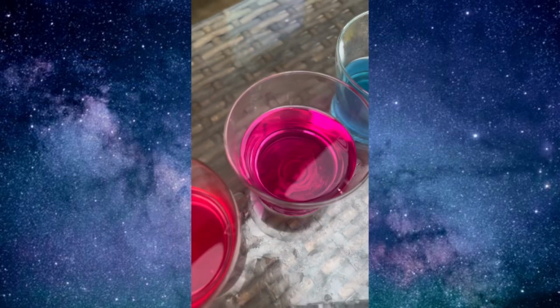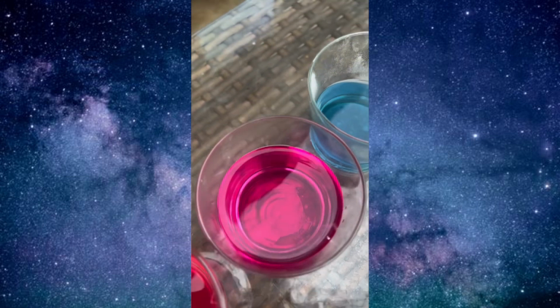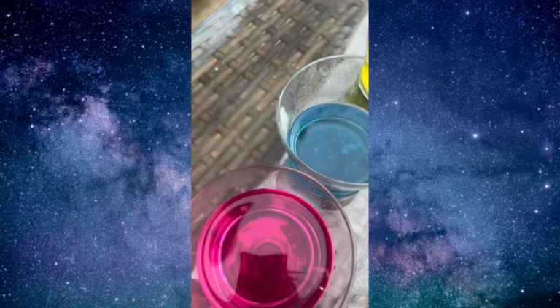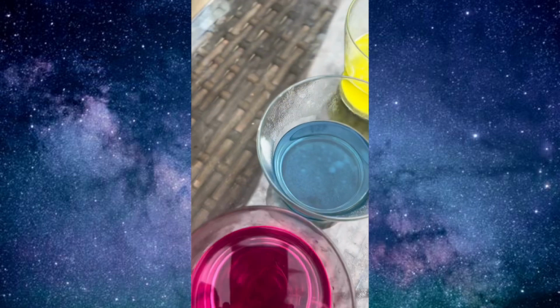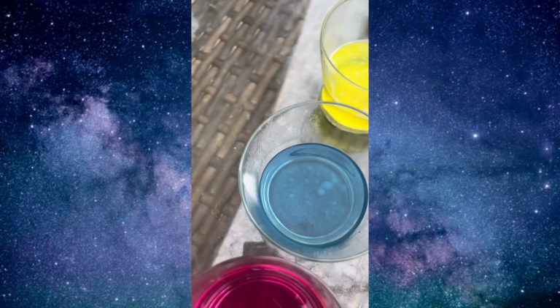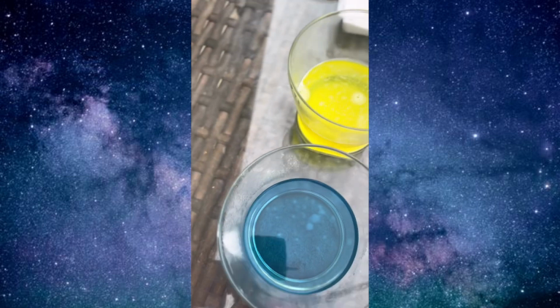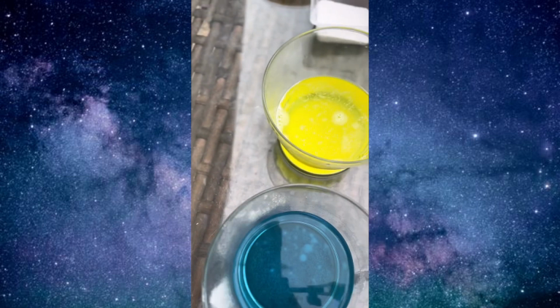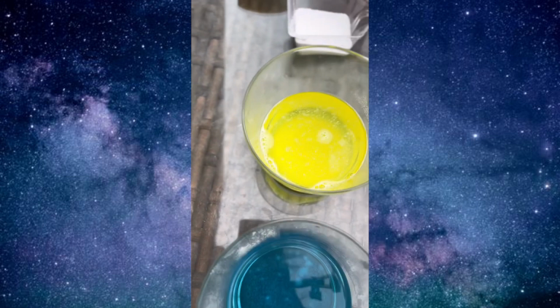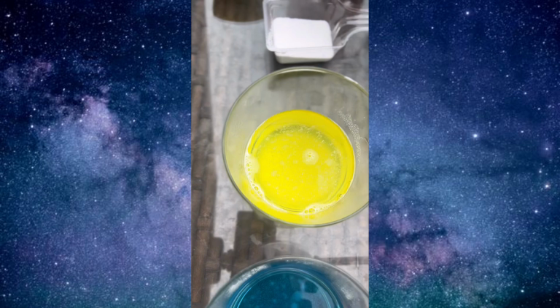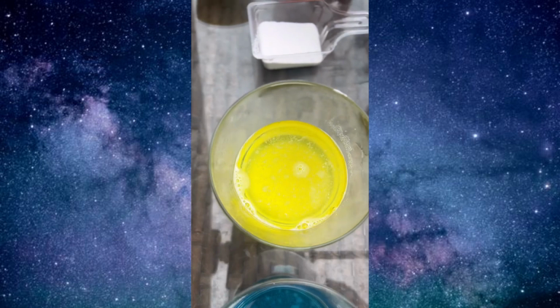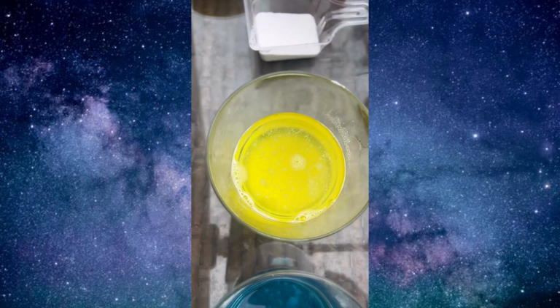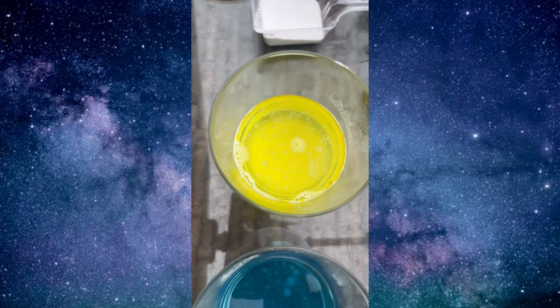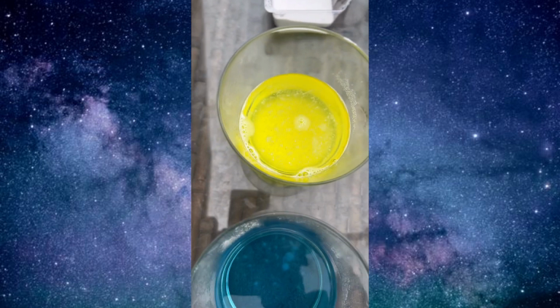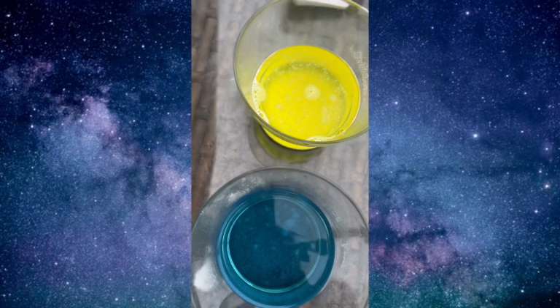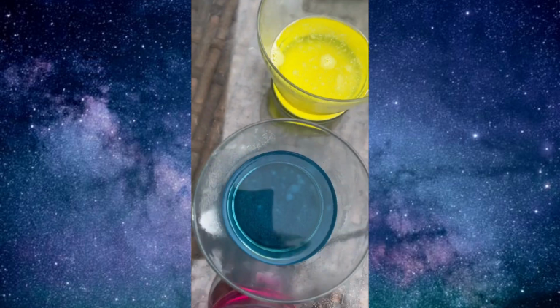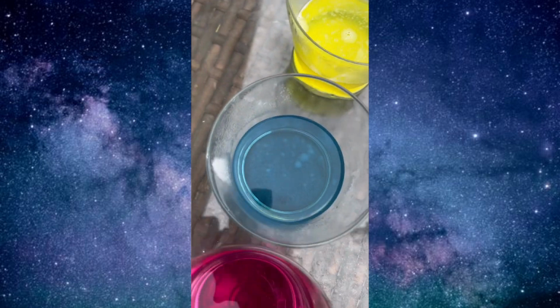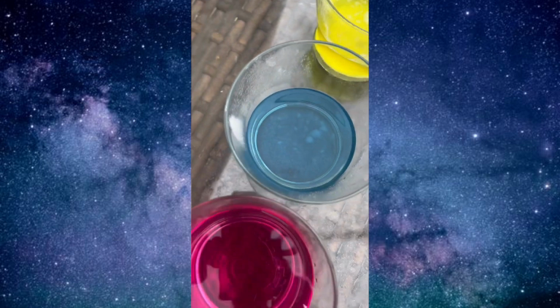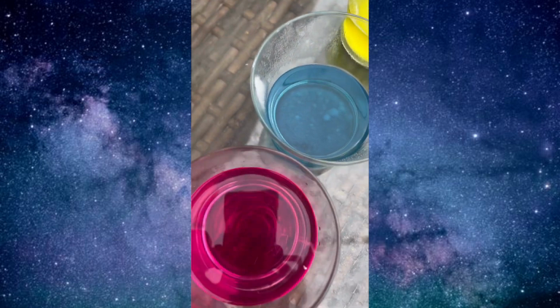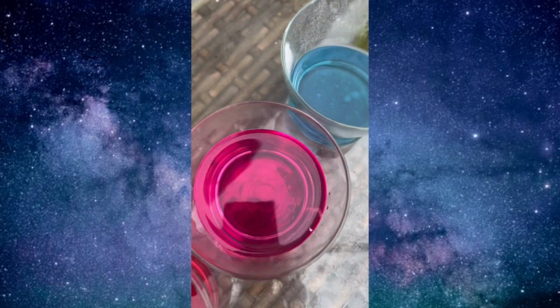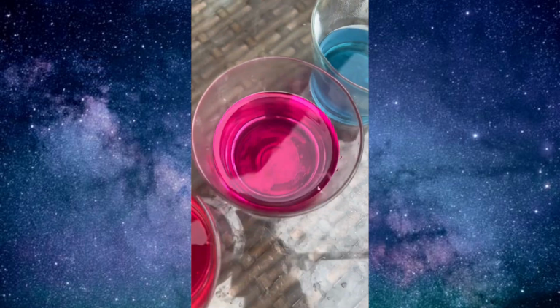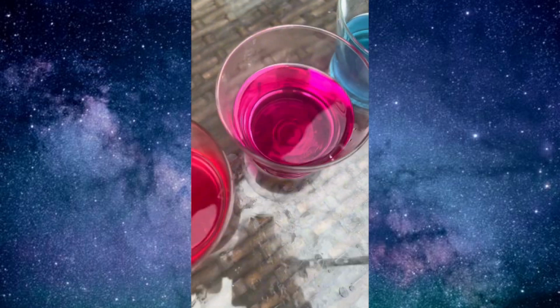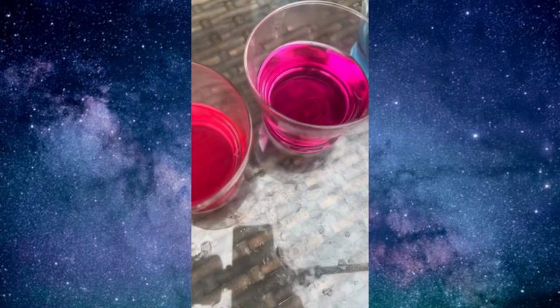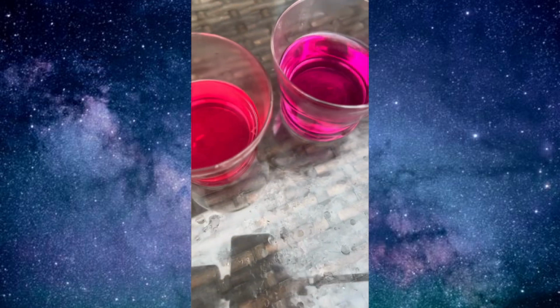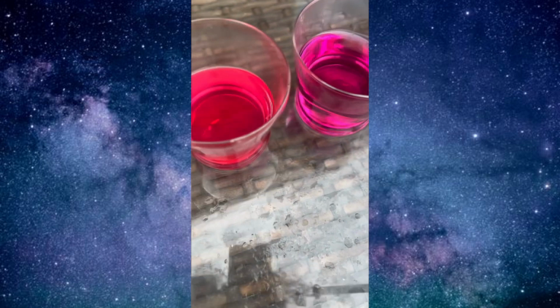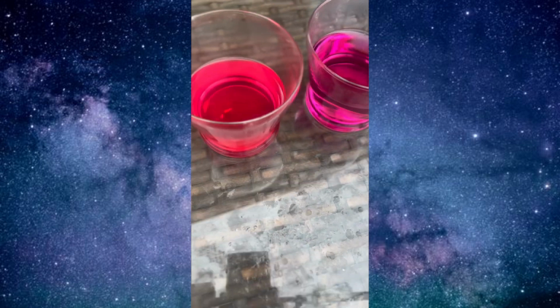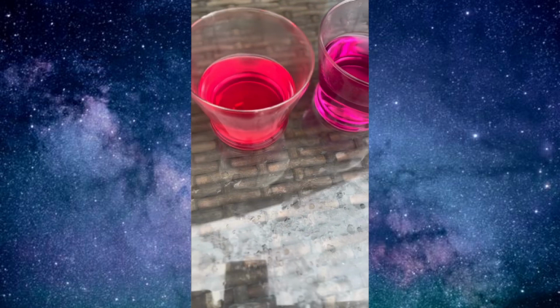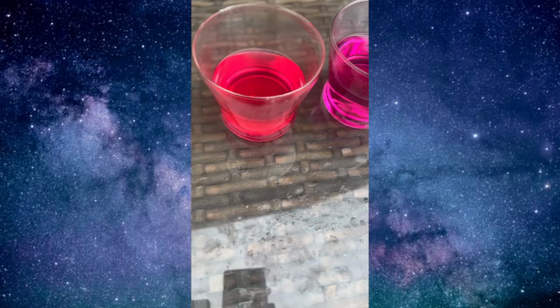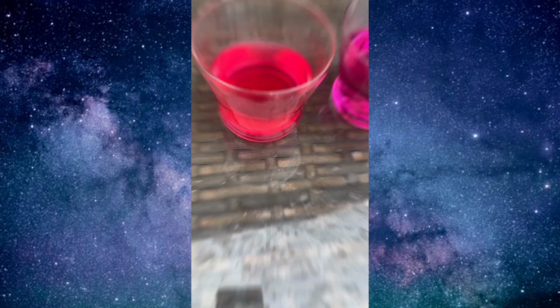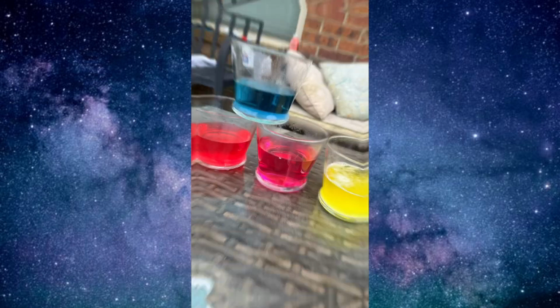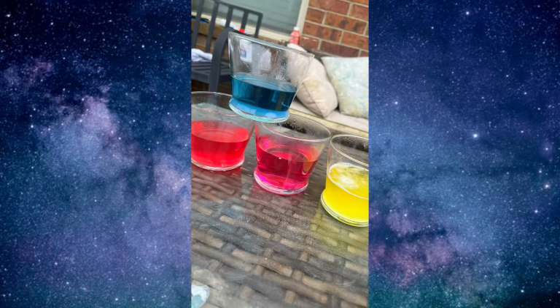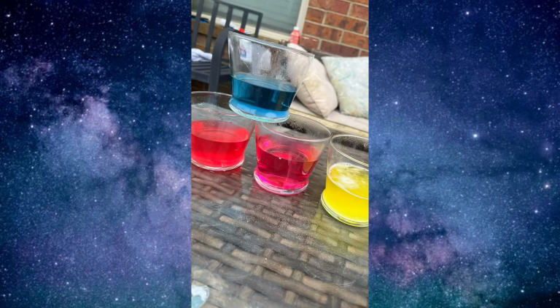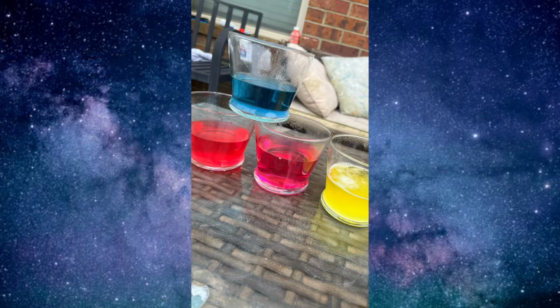Look at all these pretty colors. So fun to experiment and to create your own potions. Try it out.